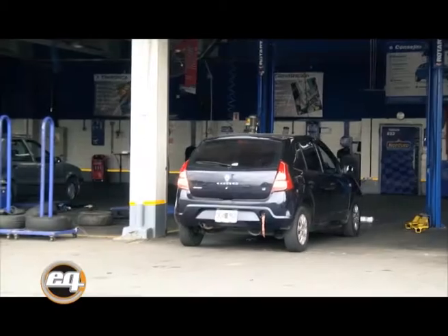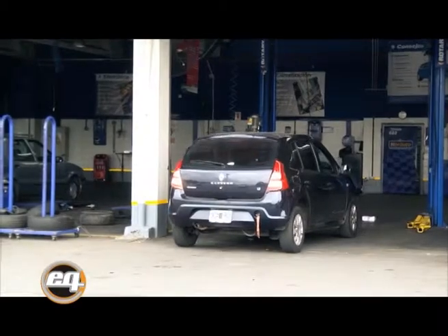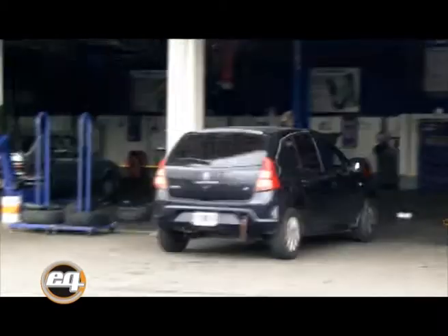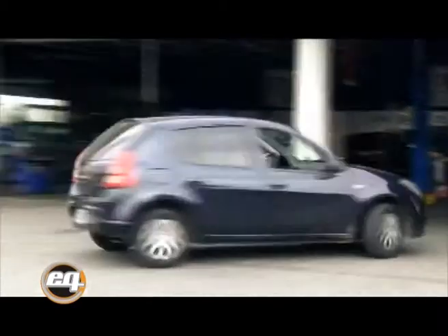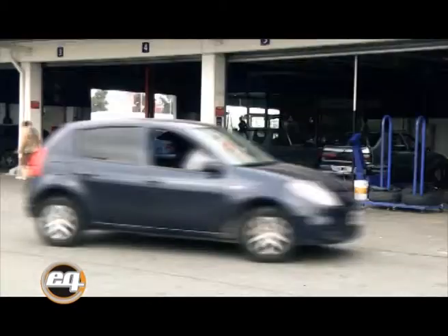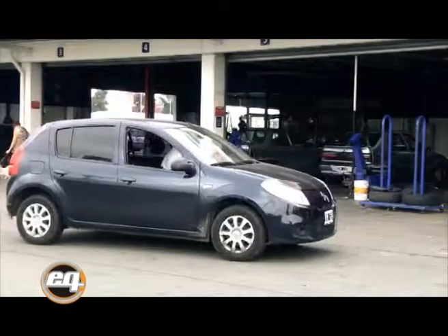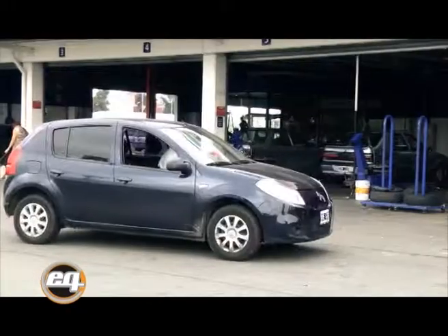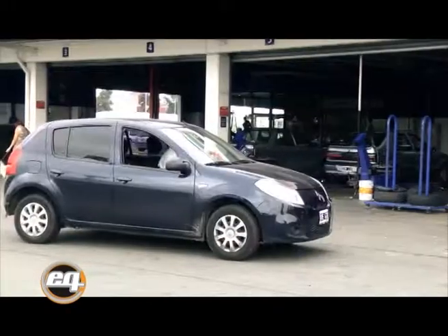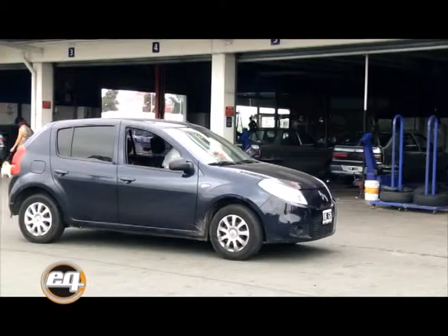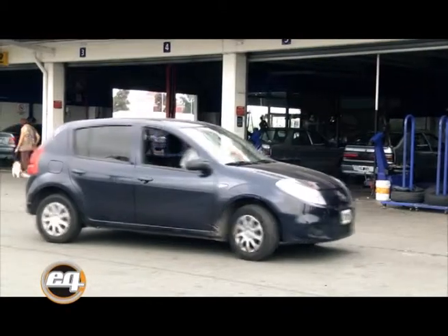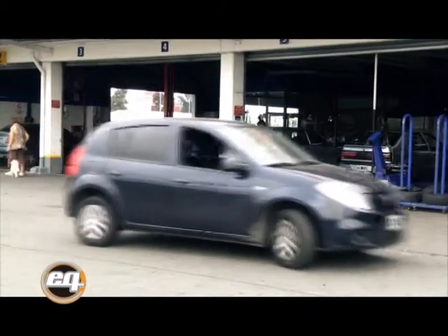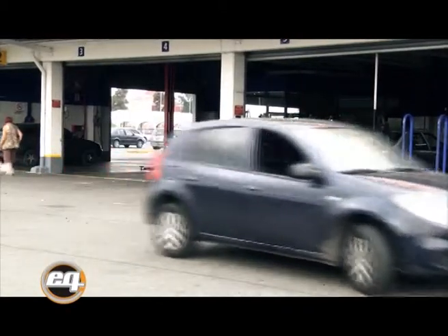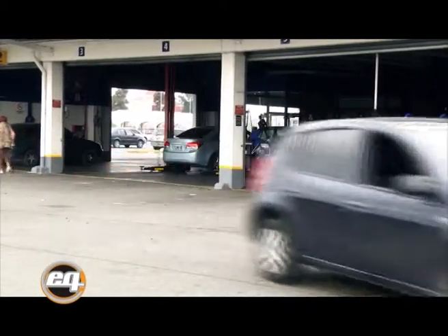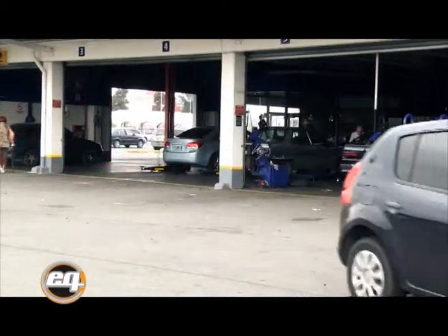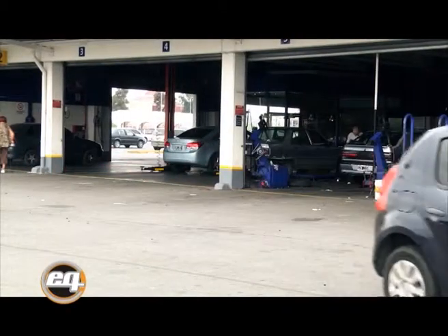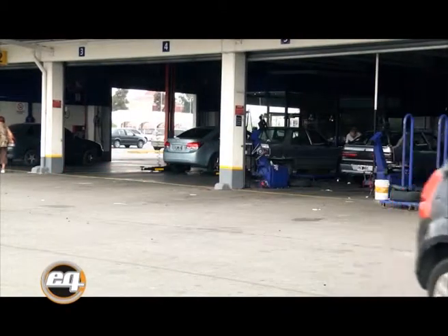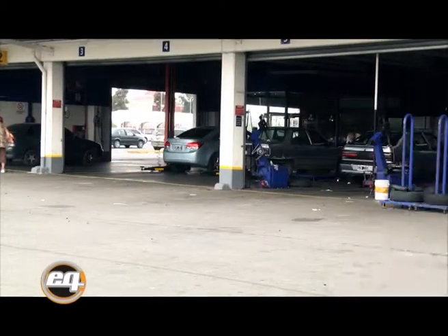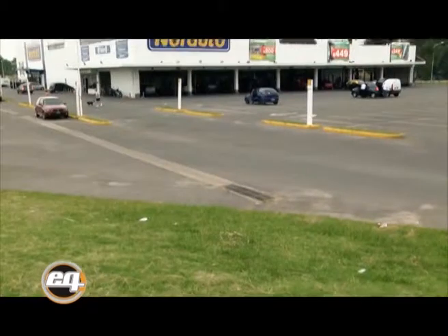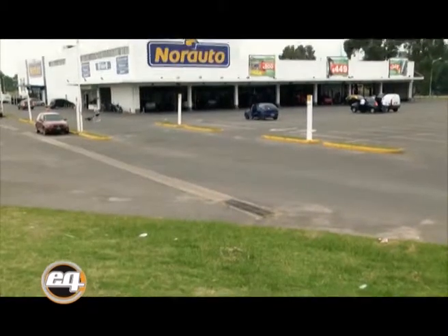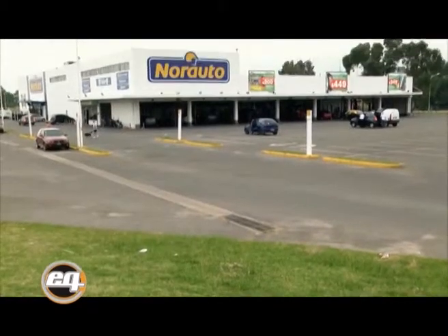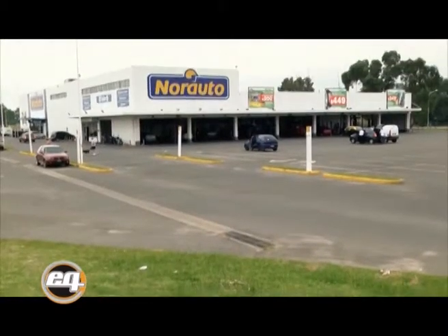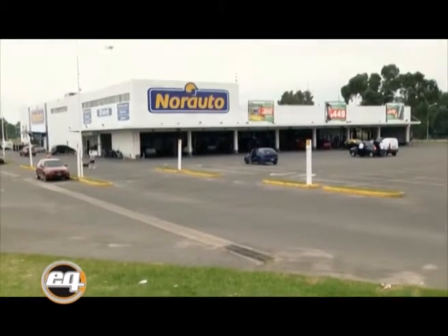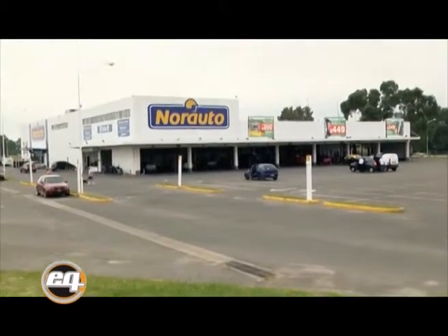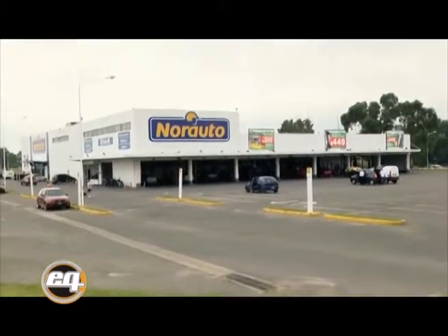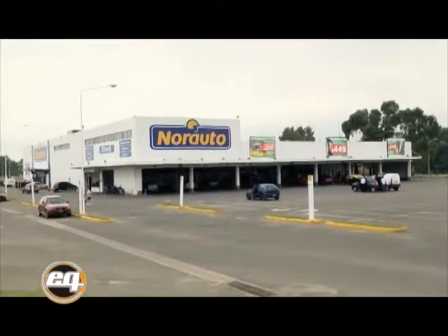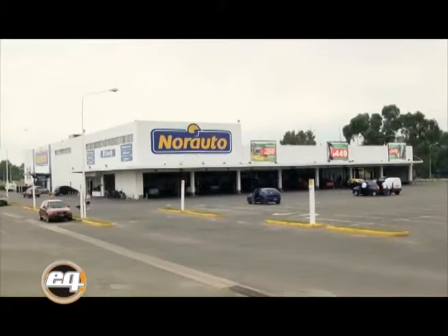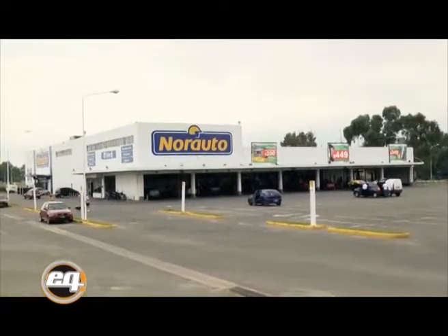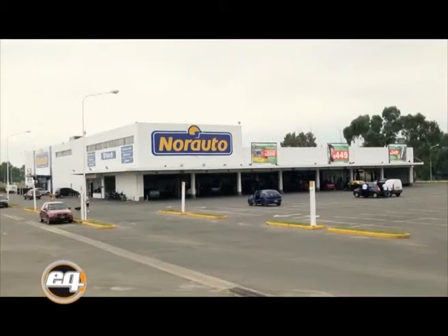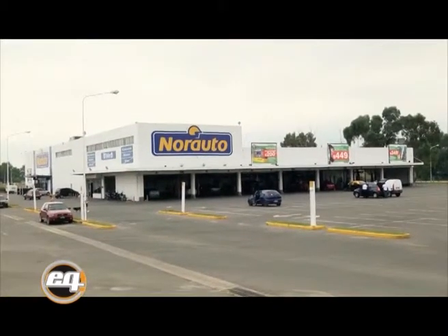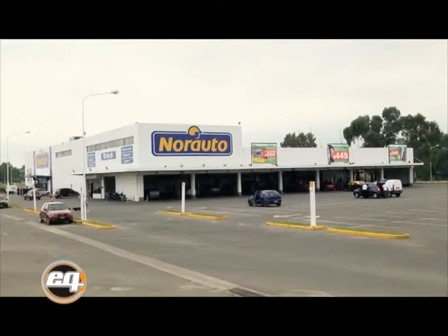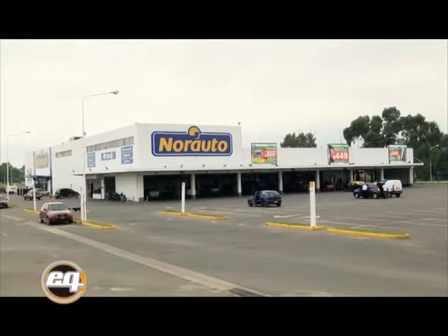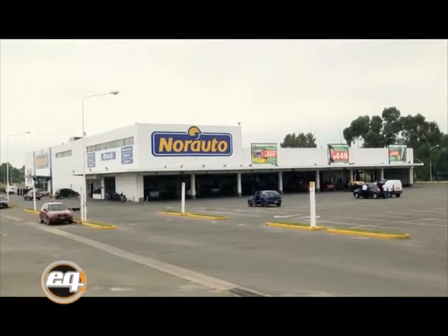Agradecemos mucho a Norauto el préstamo de las instalaciones para poder hacer esta muestra de cambio de aceite.